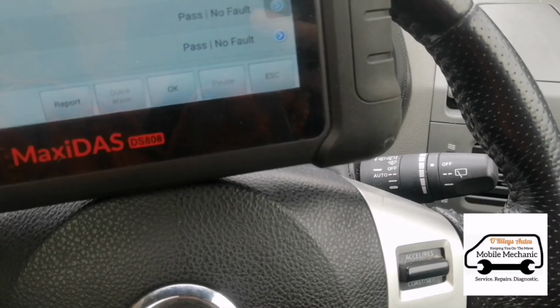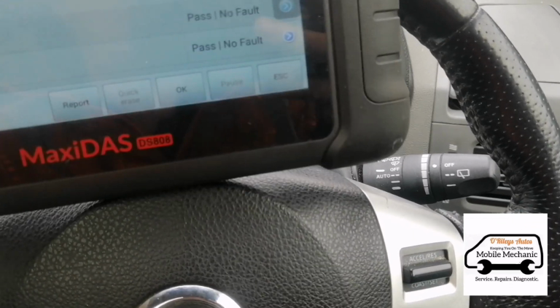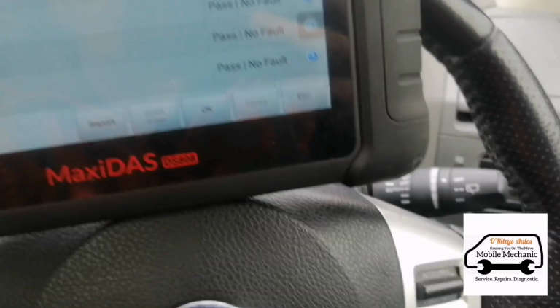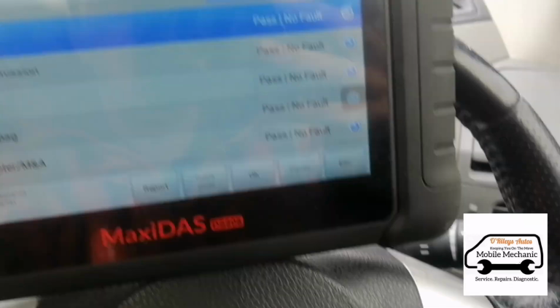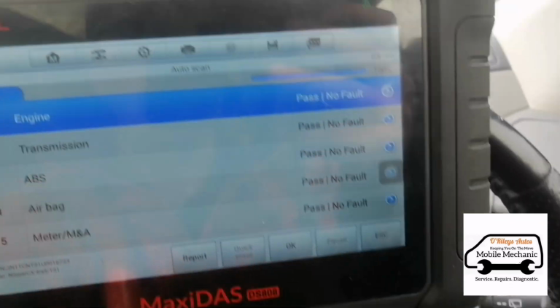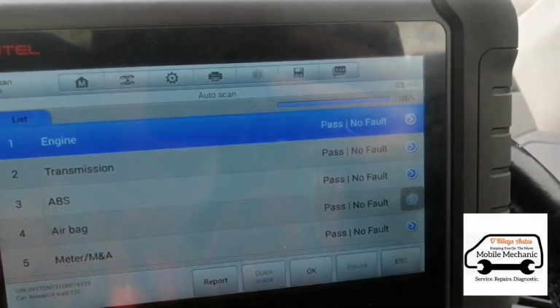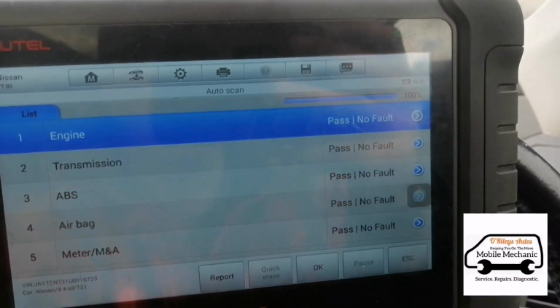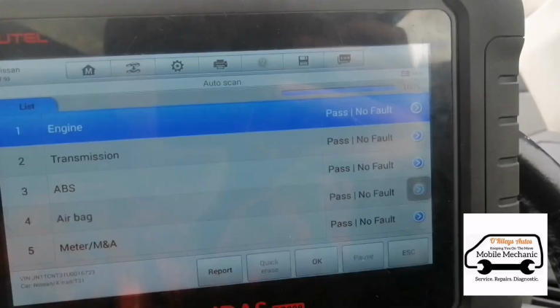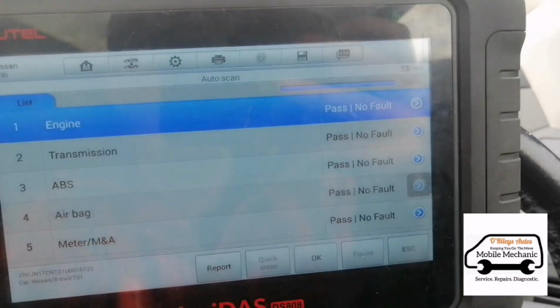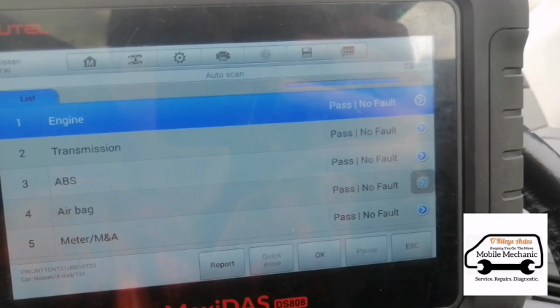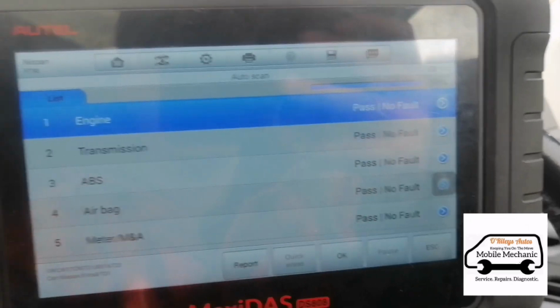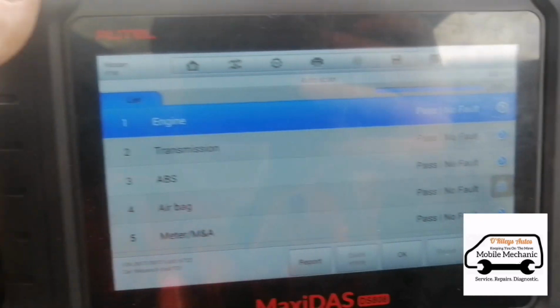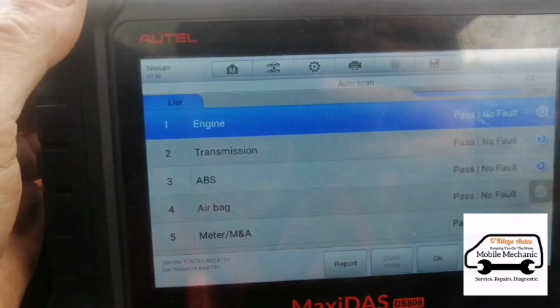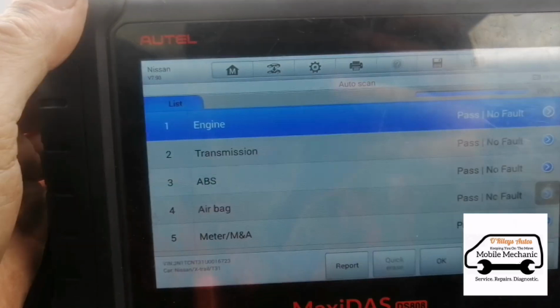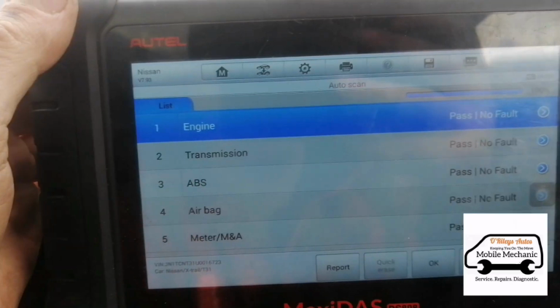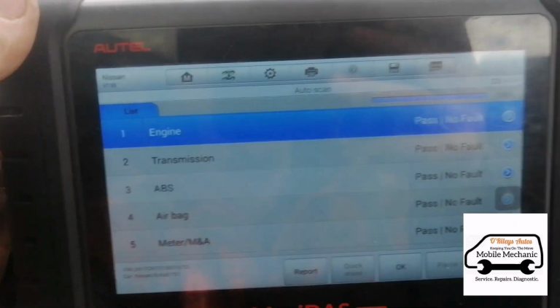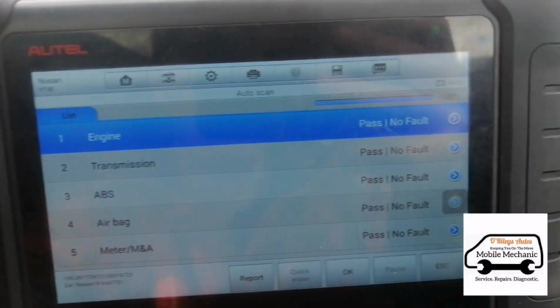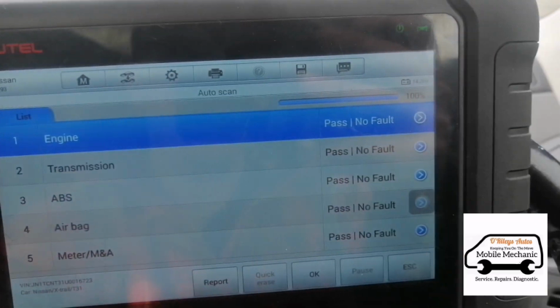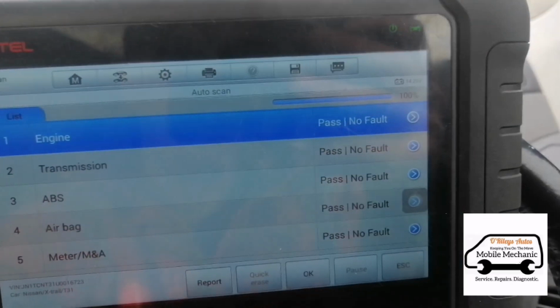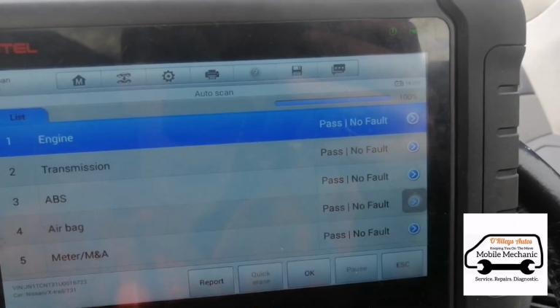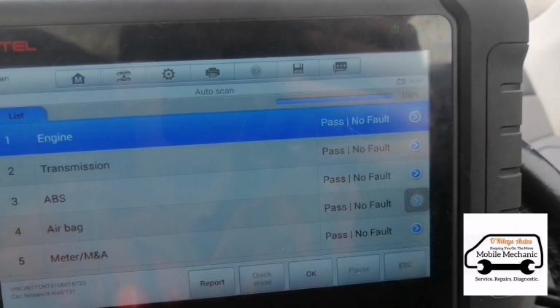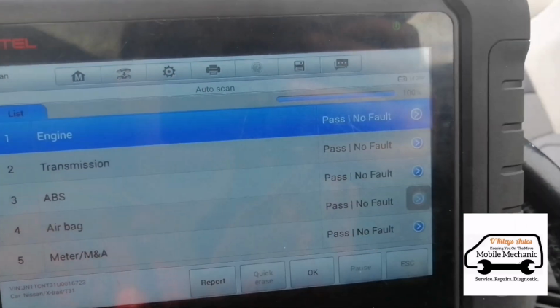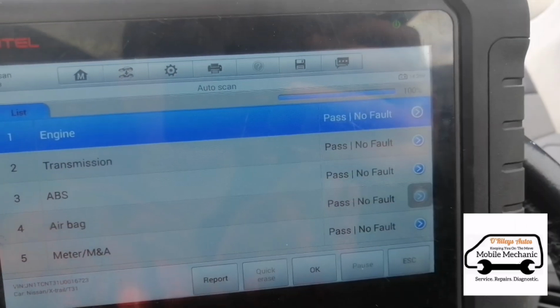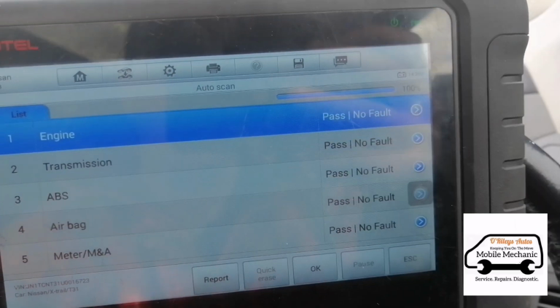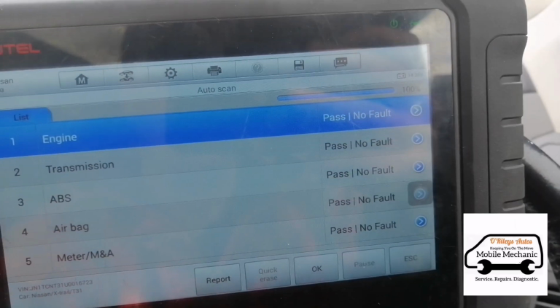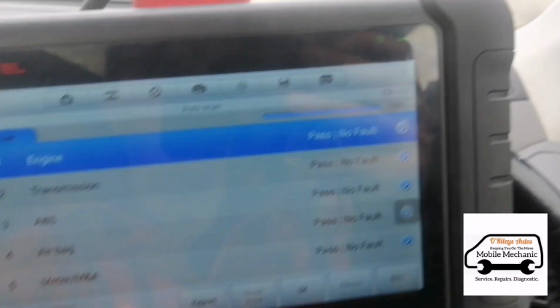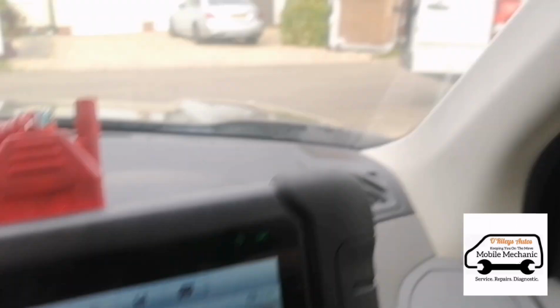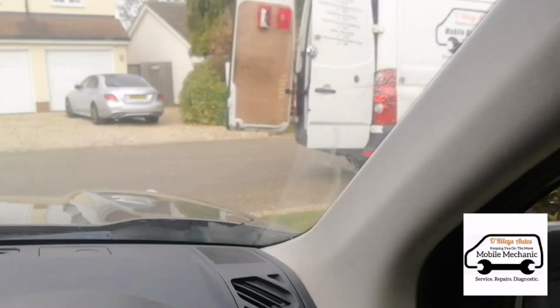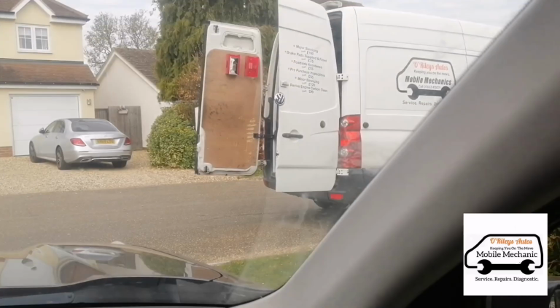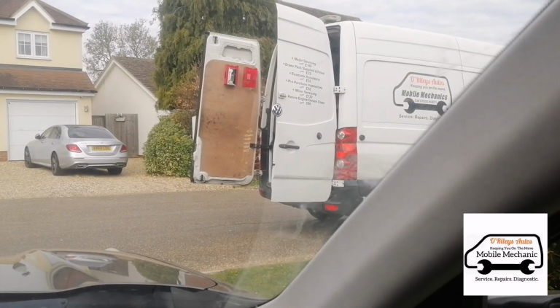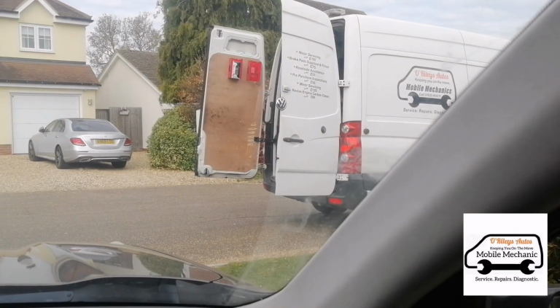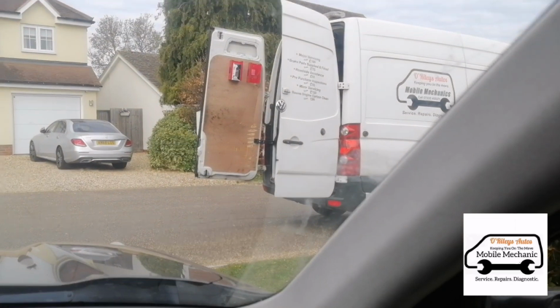Test drive finished. No faults returned. Job all done.